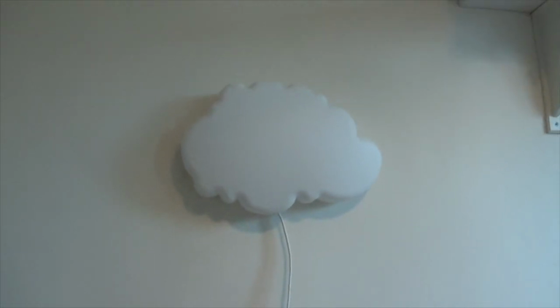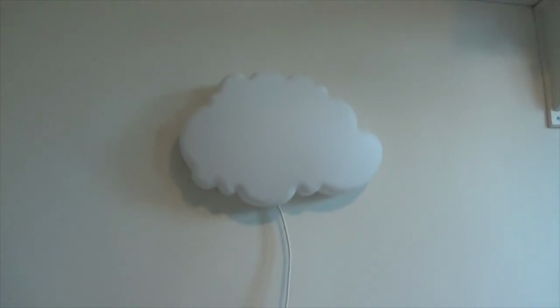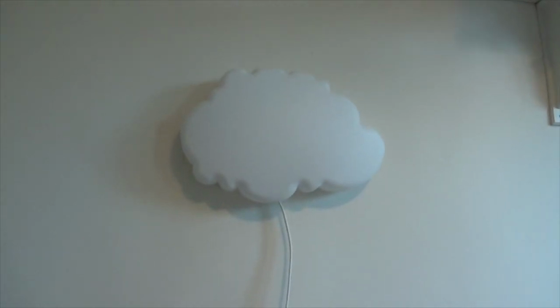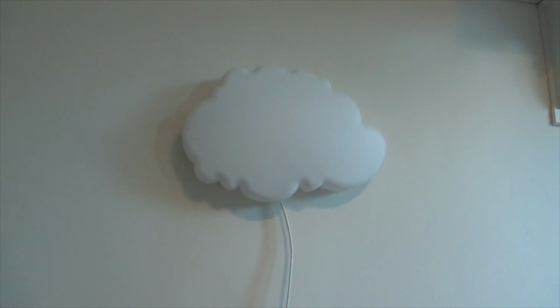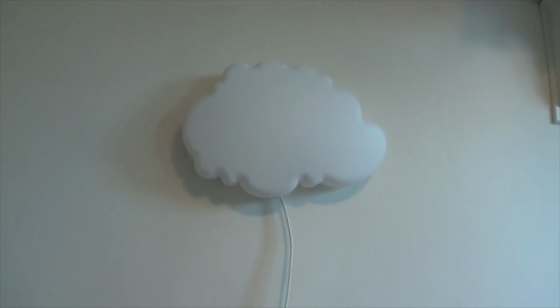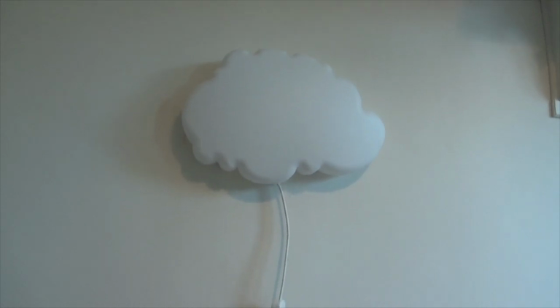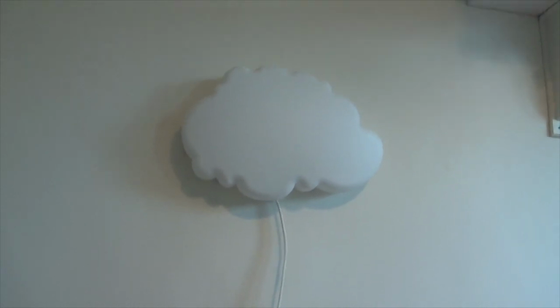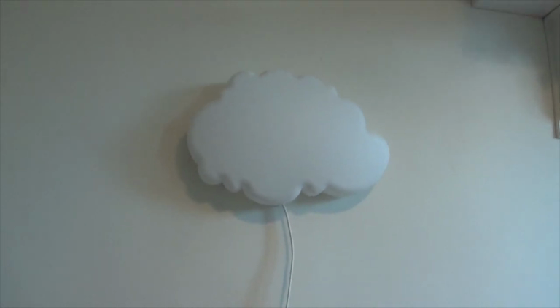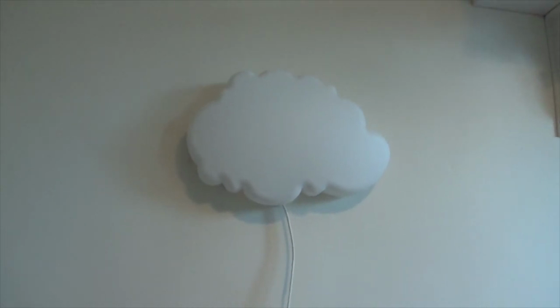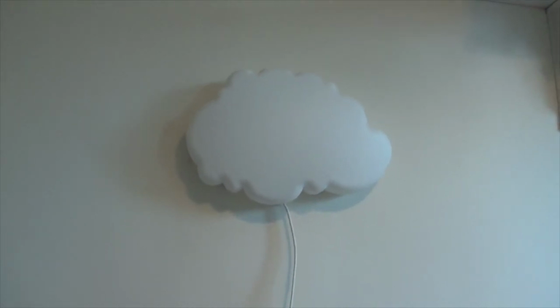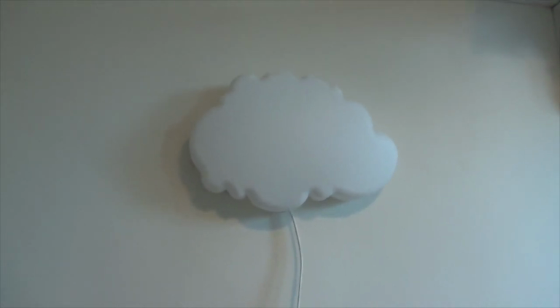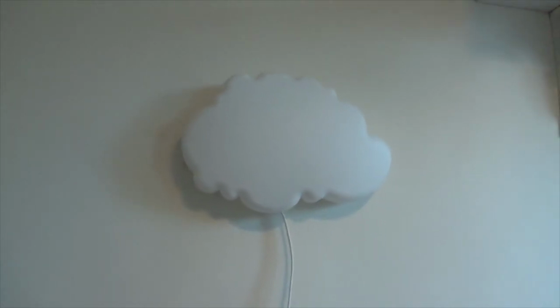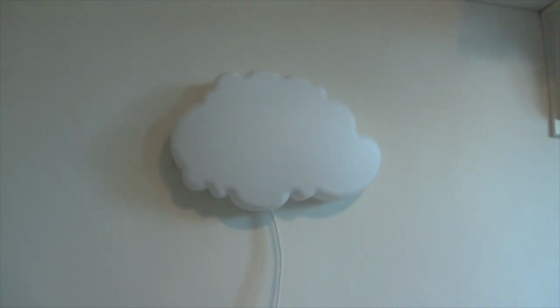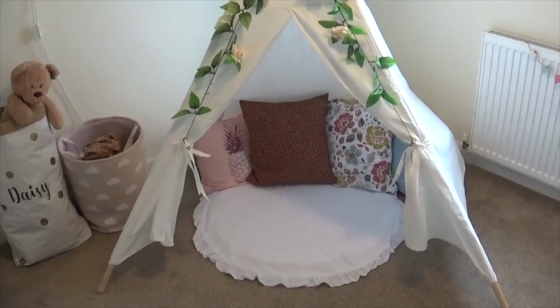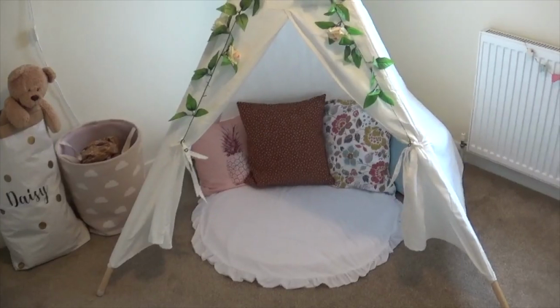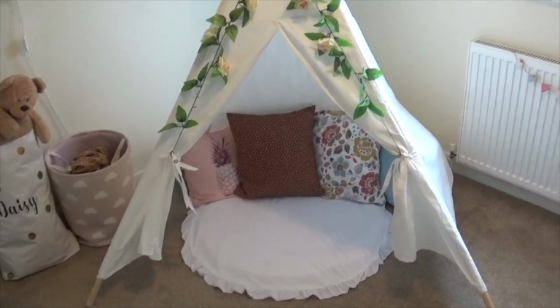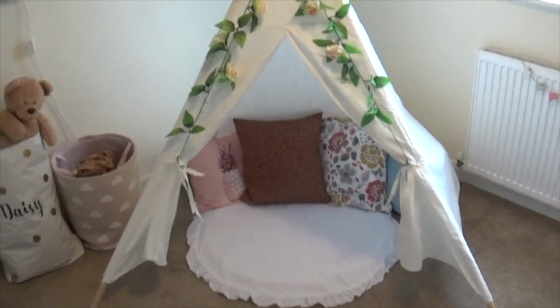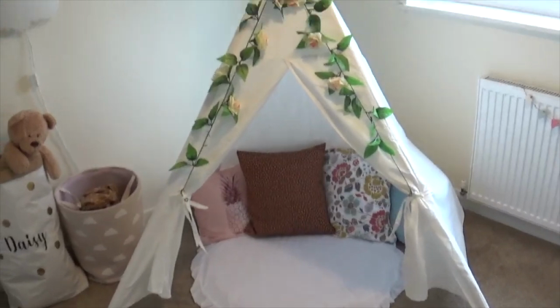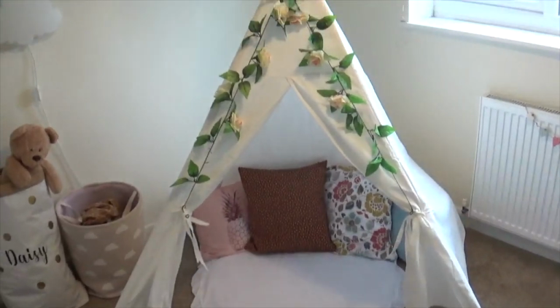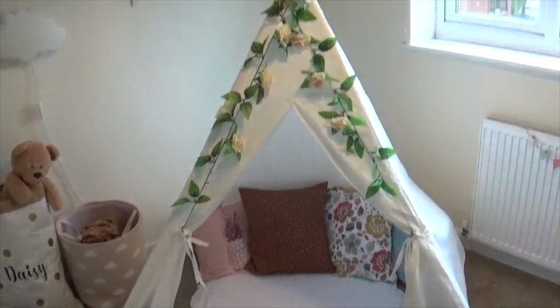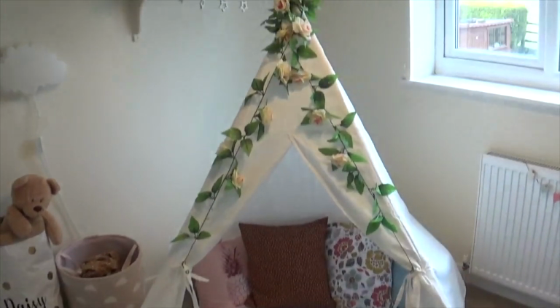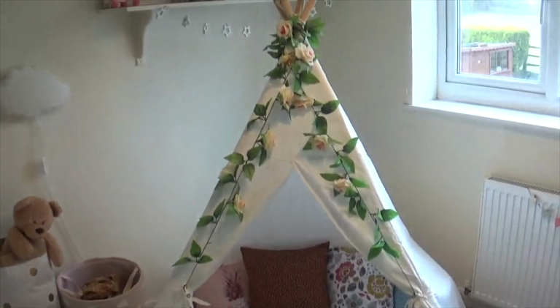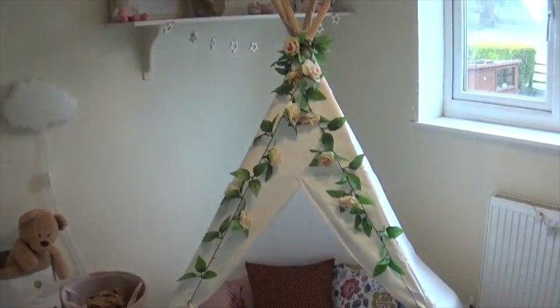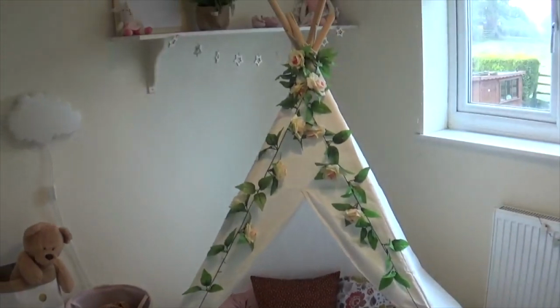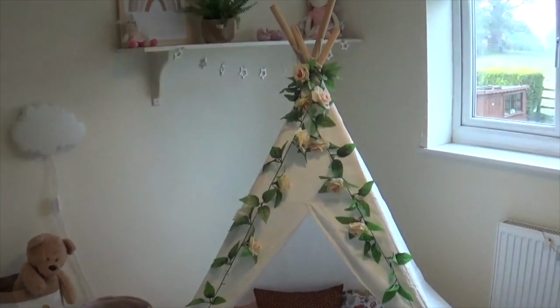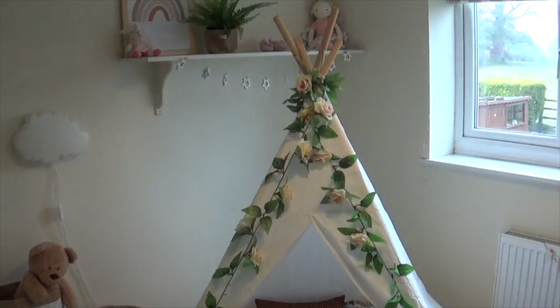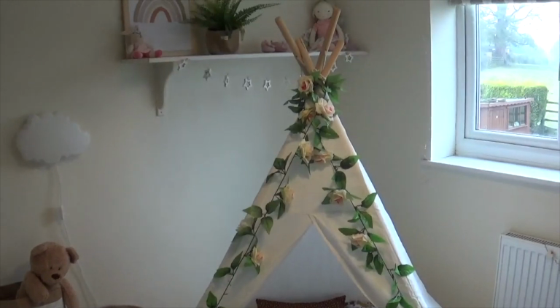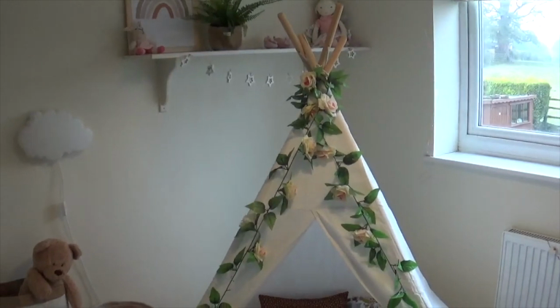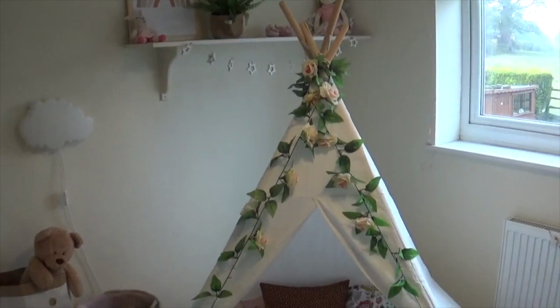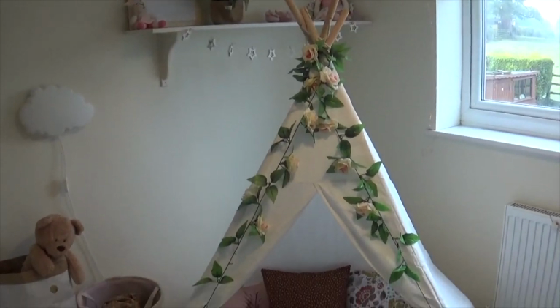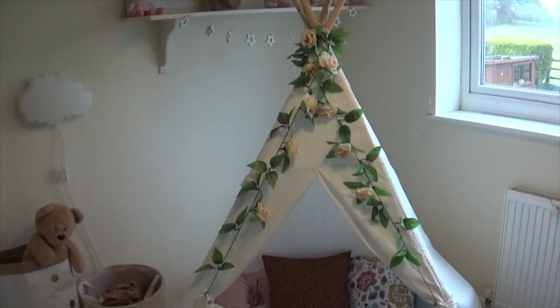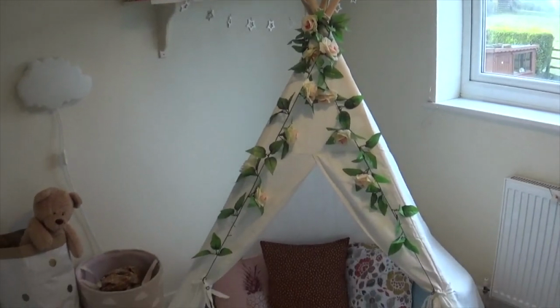Then we've got this cute little cloud wall light, and that was from Ikea again.